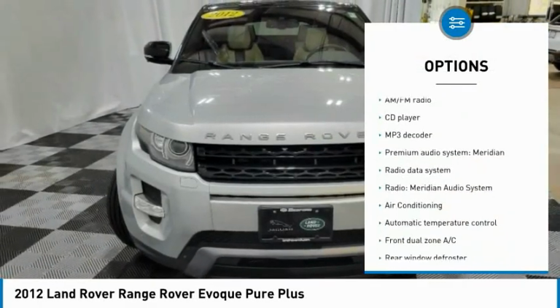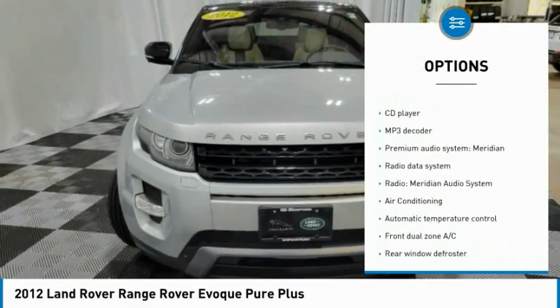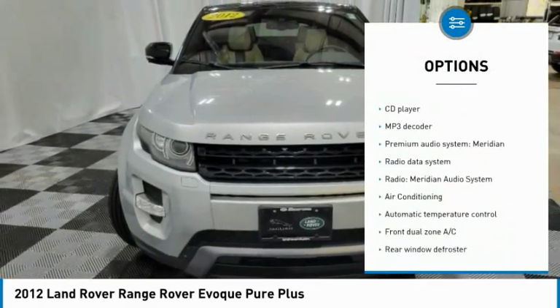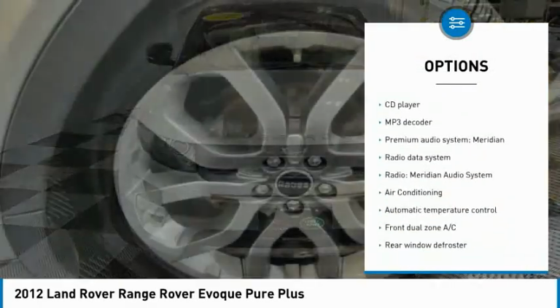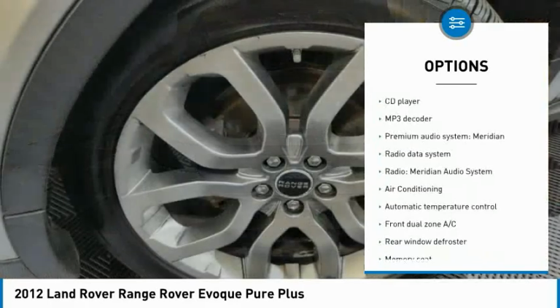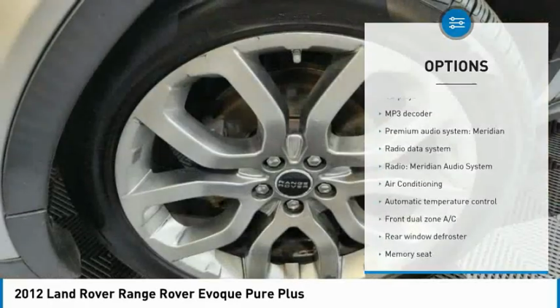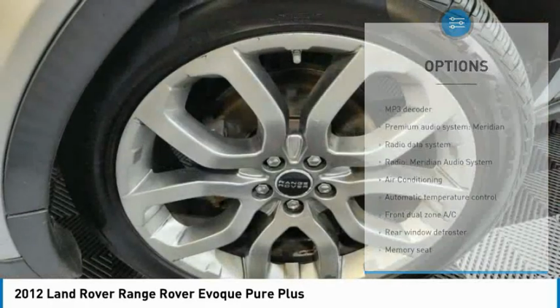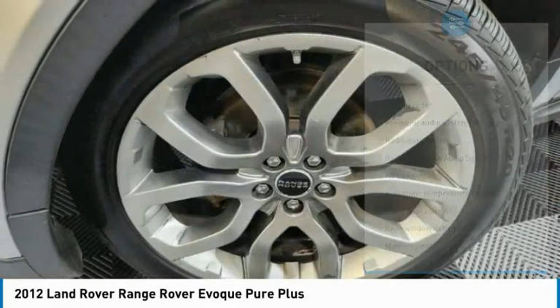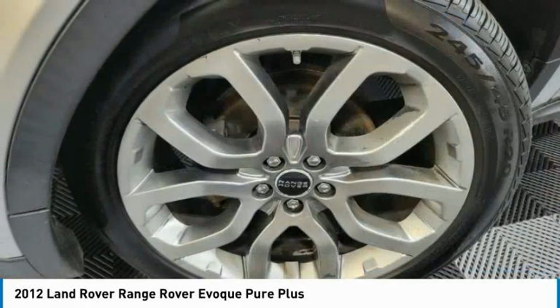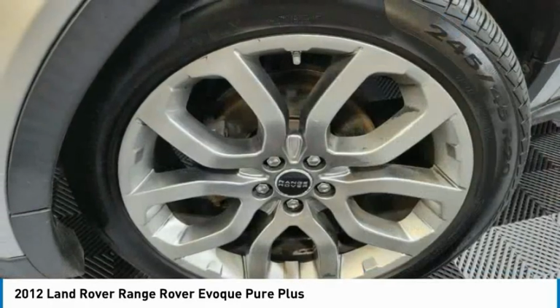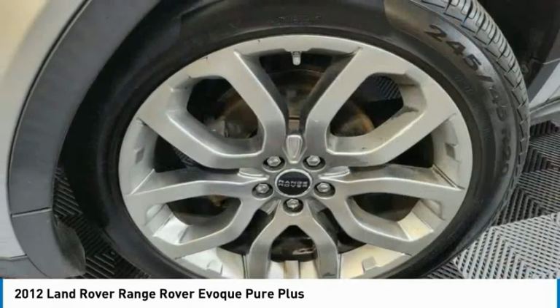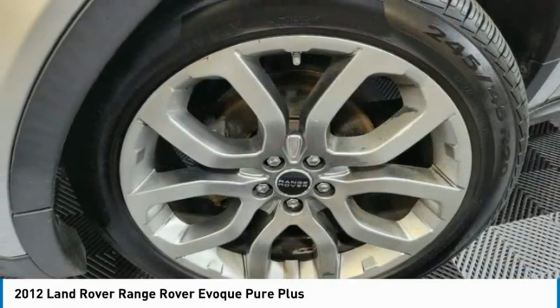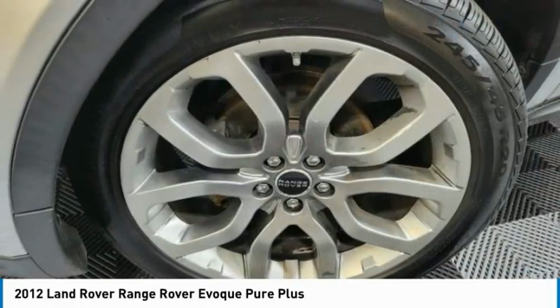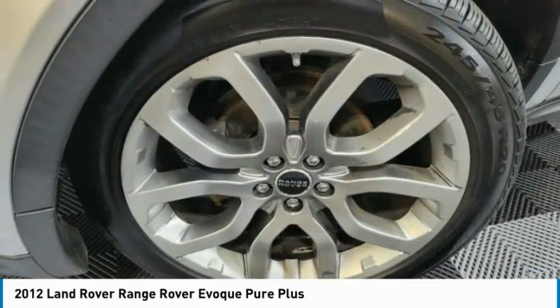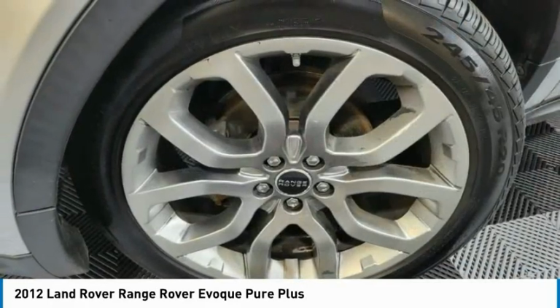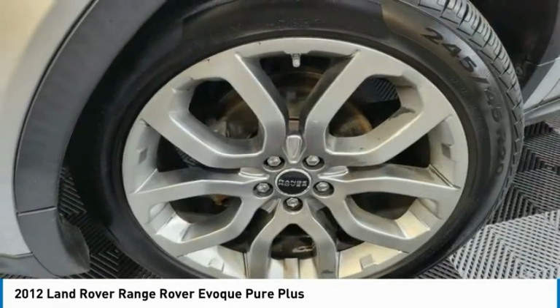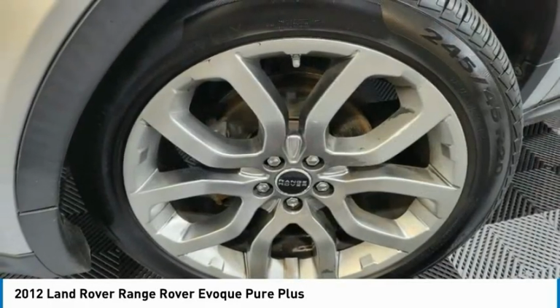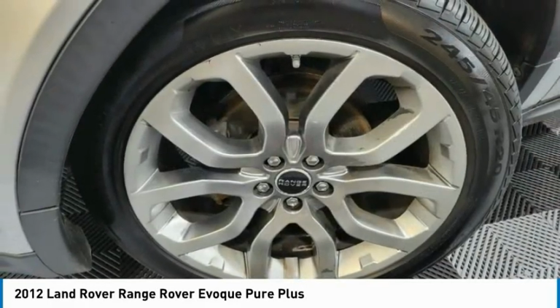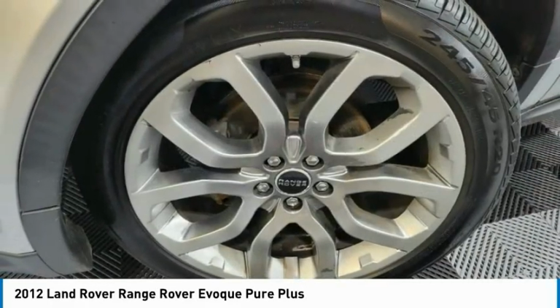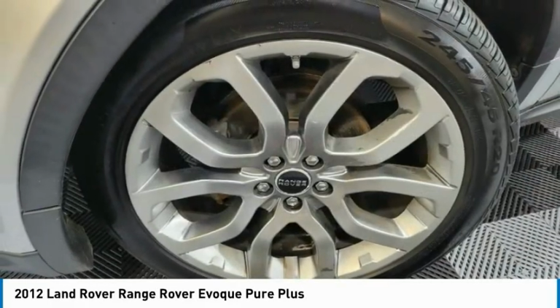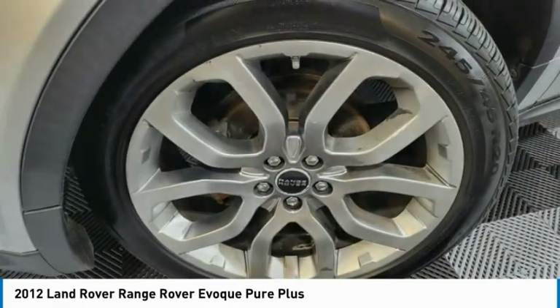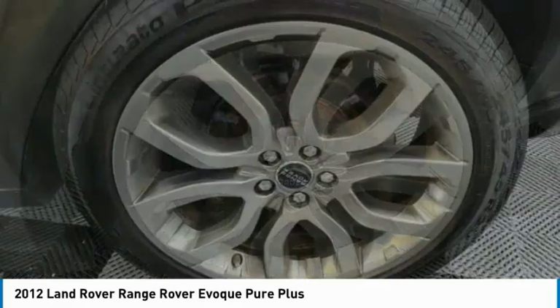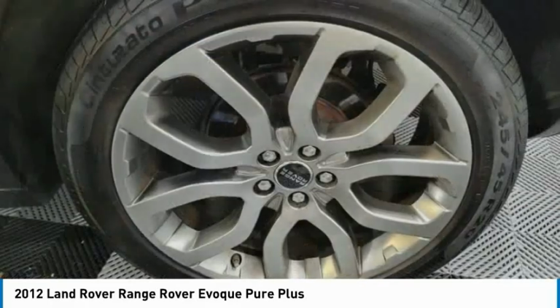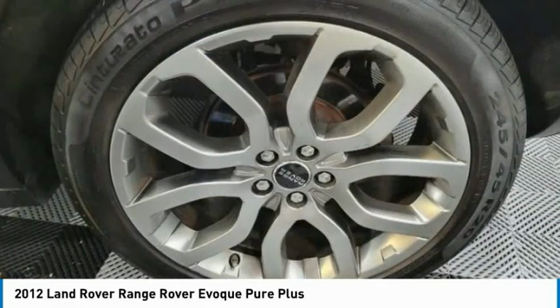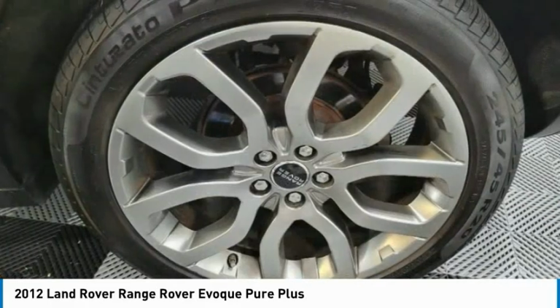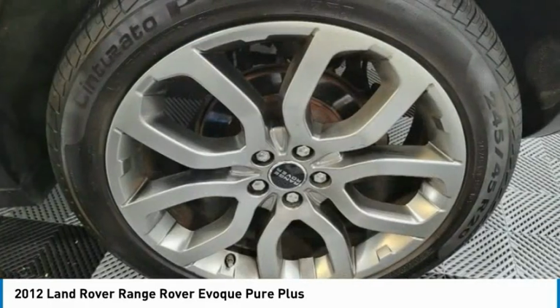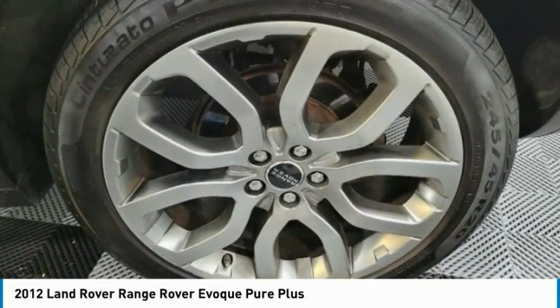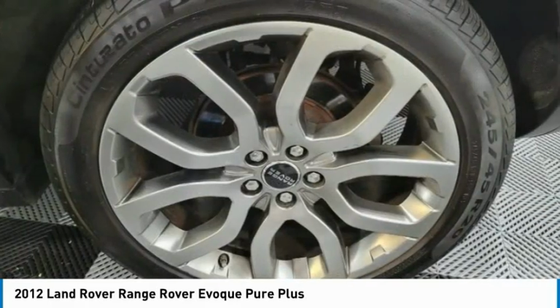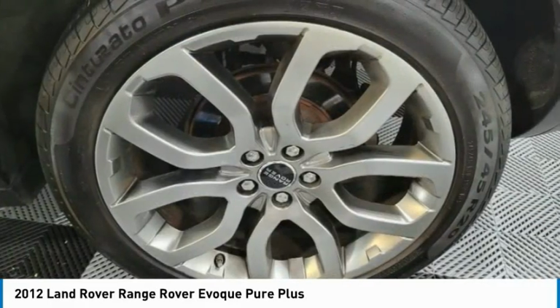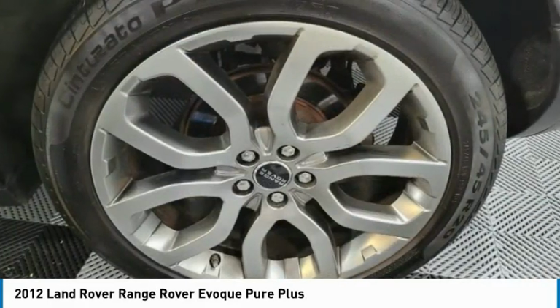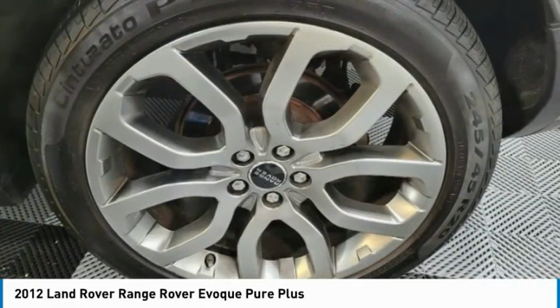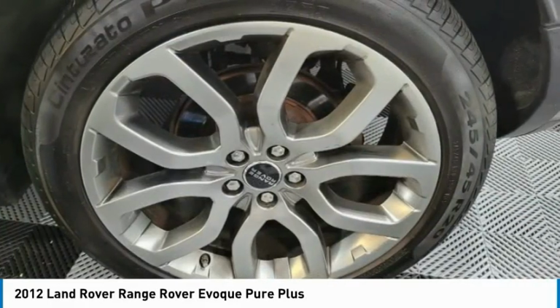Four-wheel disc brakes, rain-sensing wipers, rear fog light, speed control.